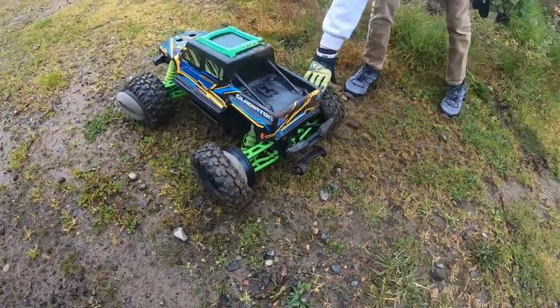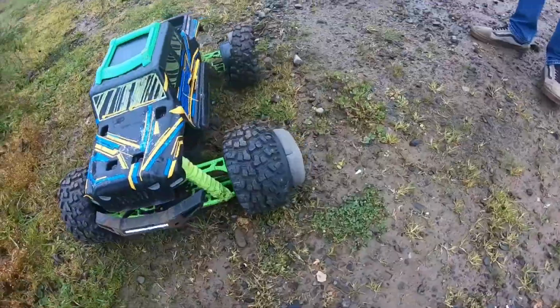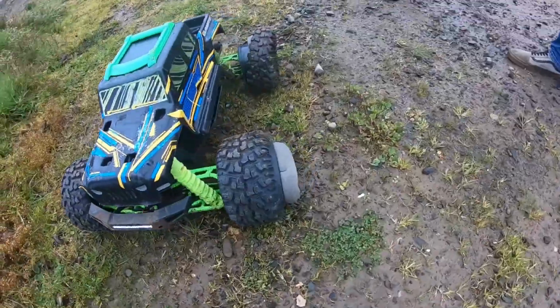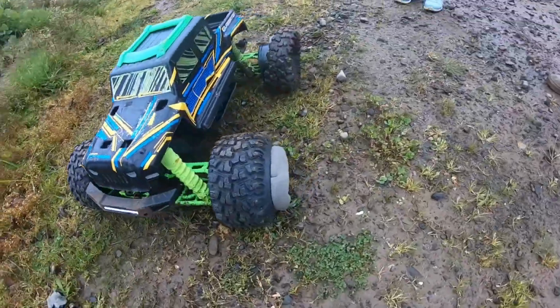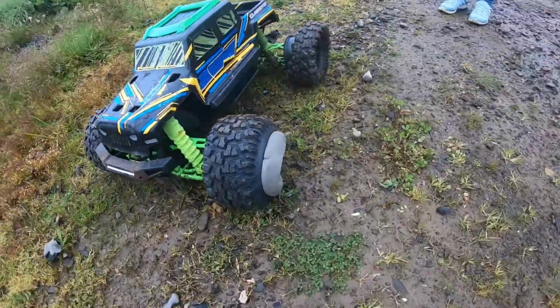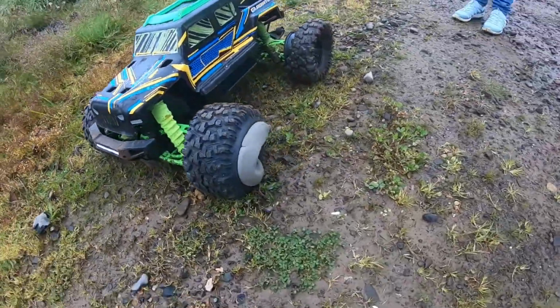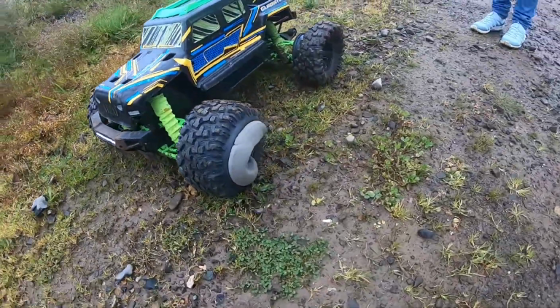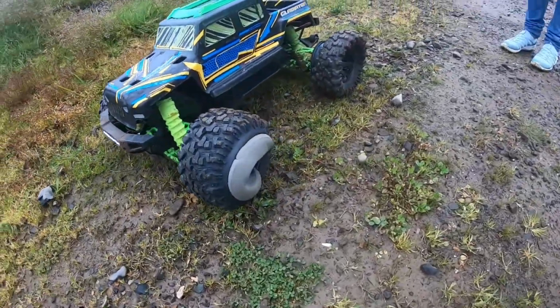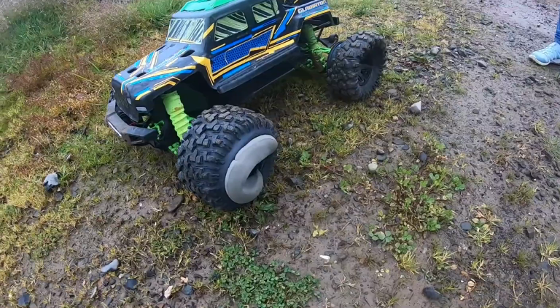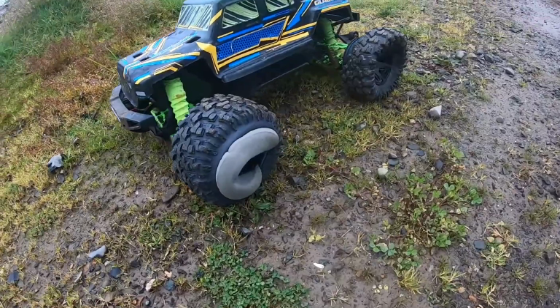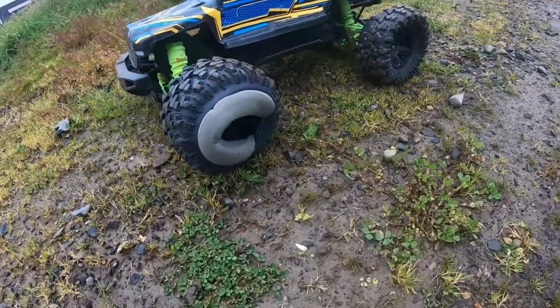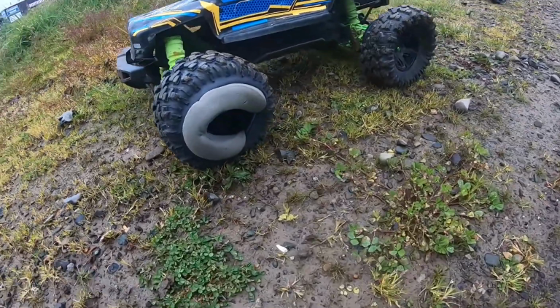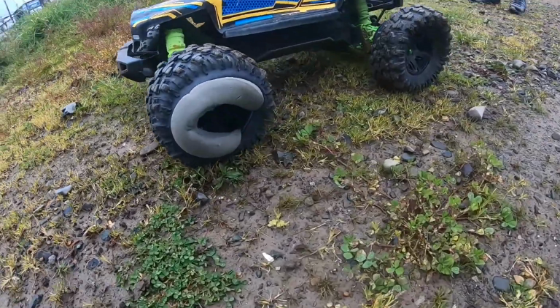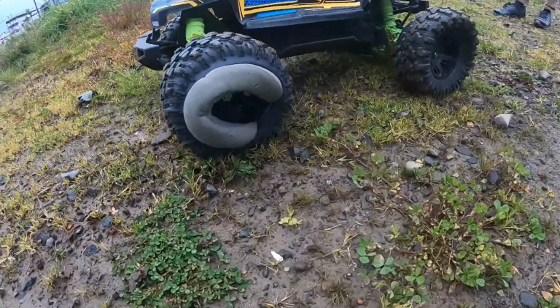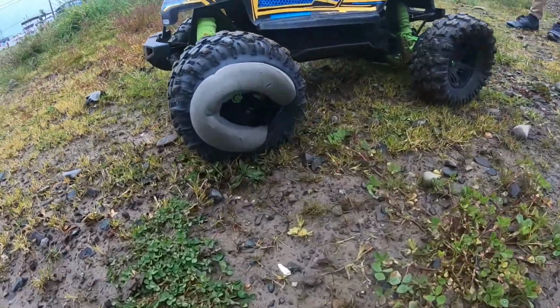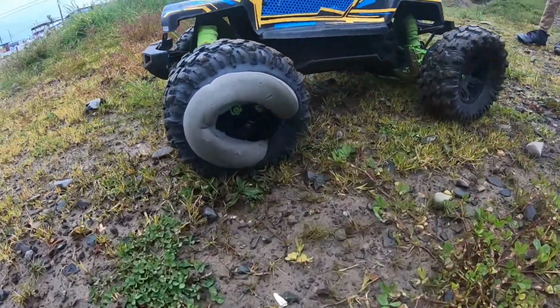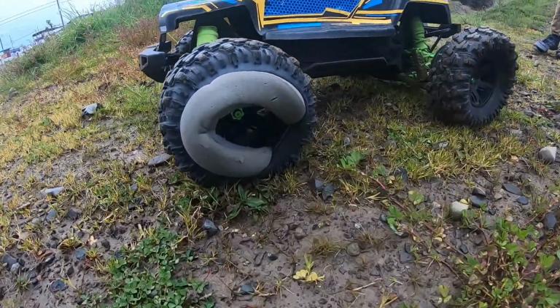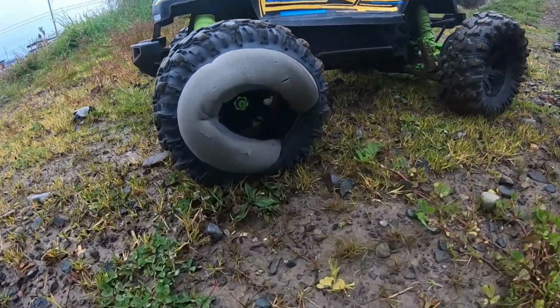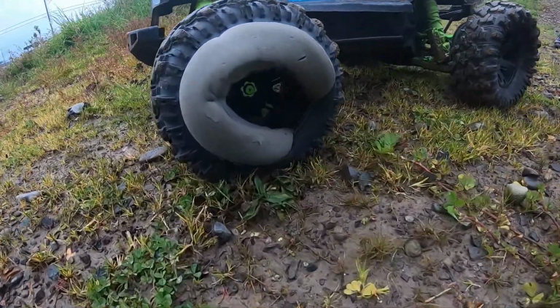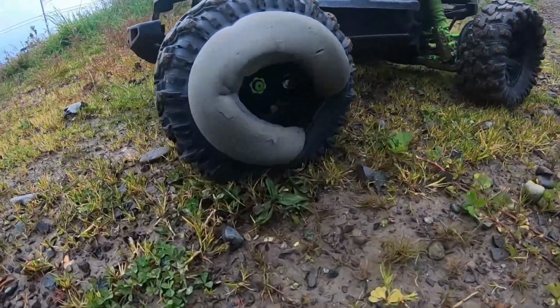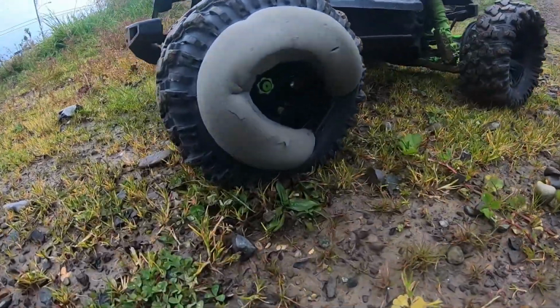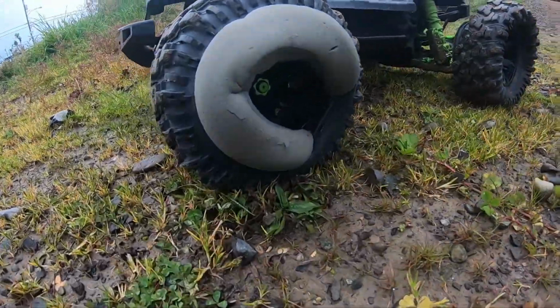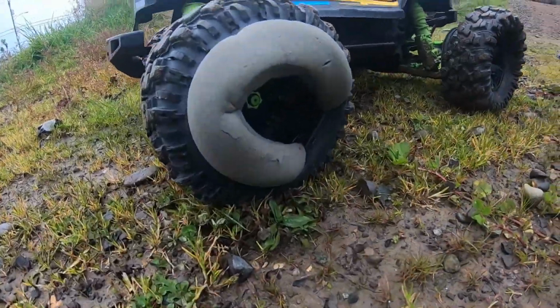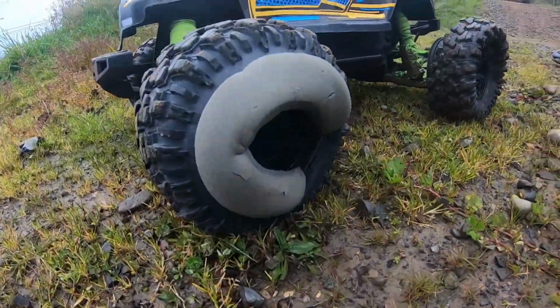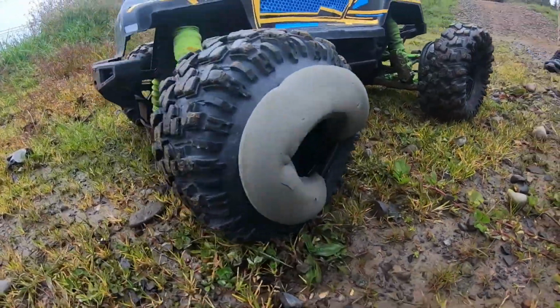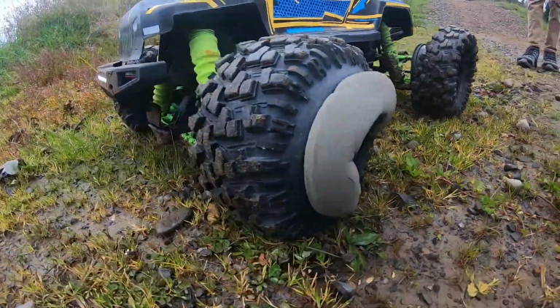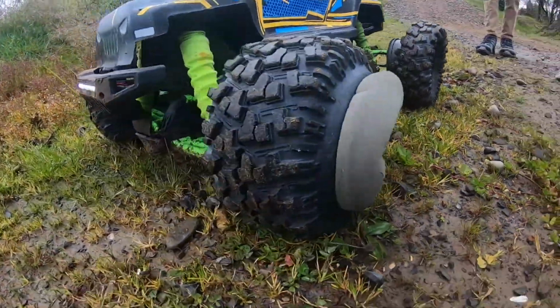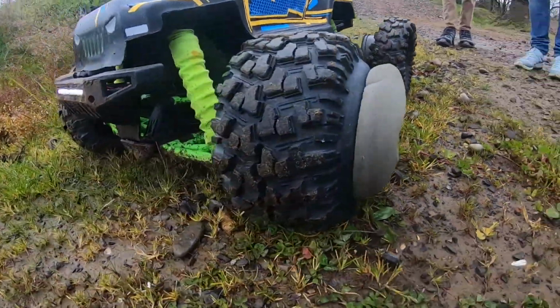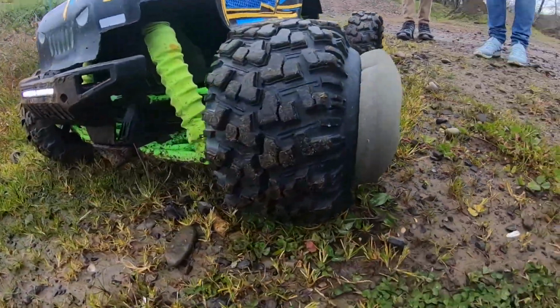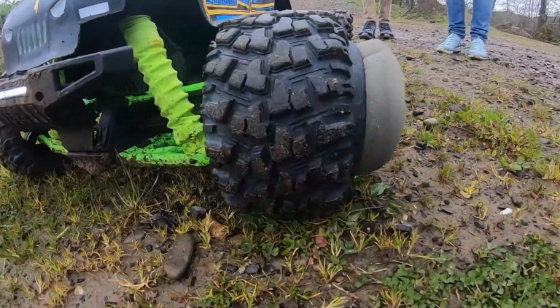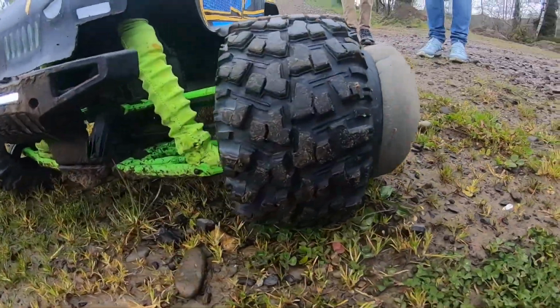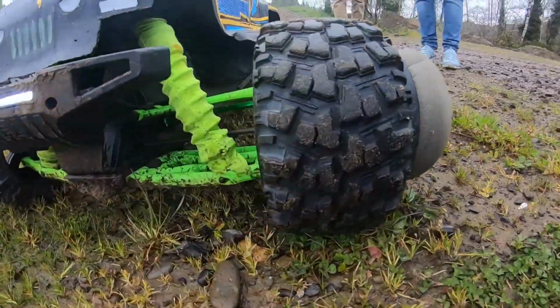That's what a Castle XLX does to 6s rated X-Maxx tires. We're not done yet, though. We are not done, folks. Do you see that? Just look at it.